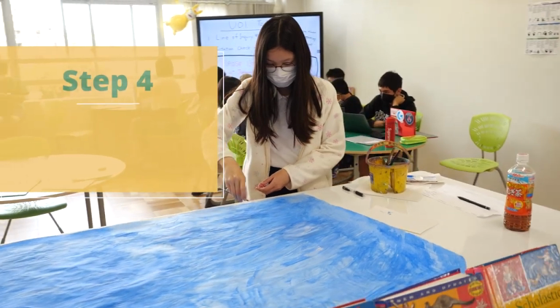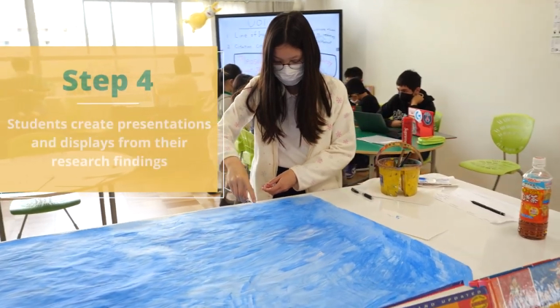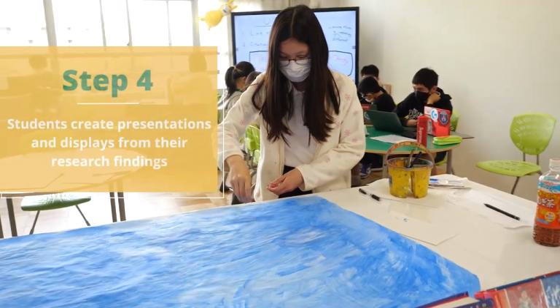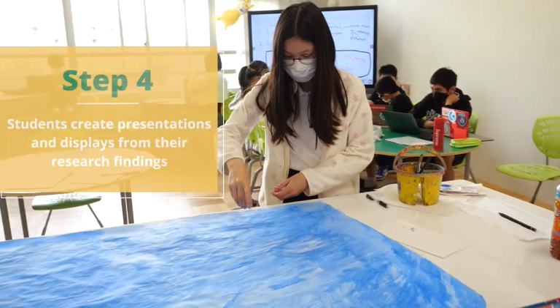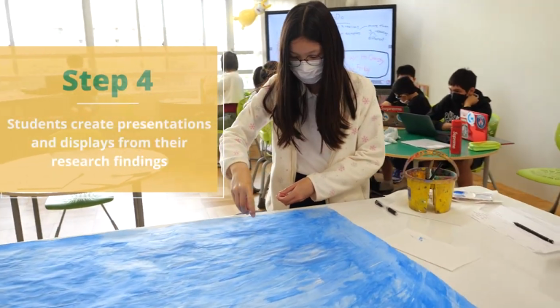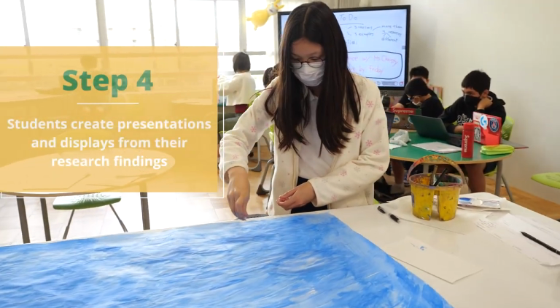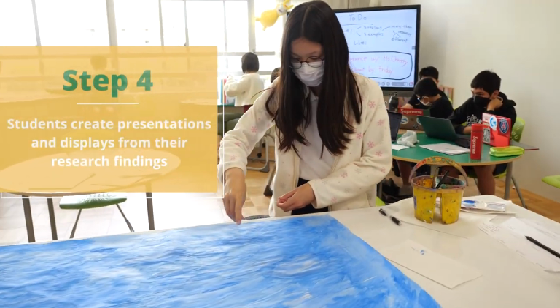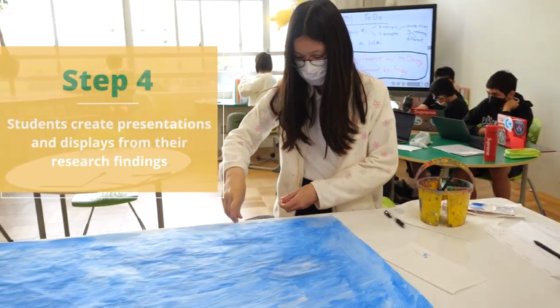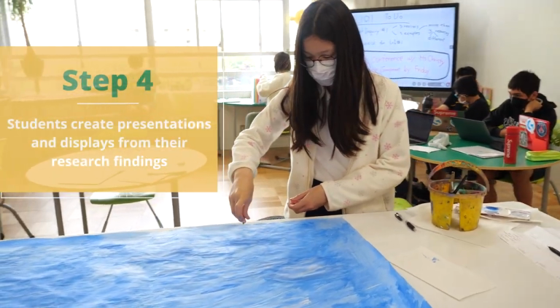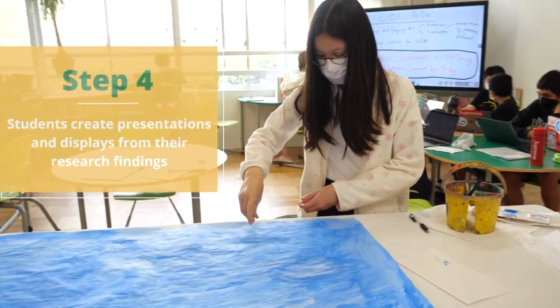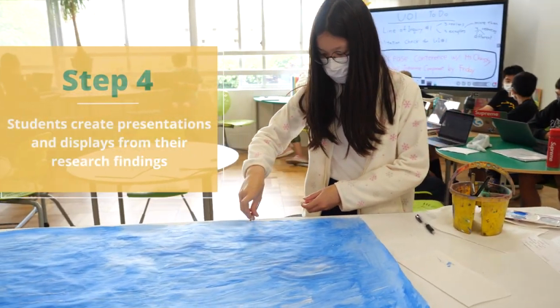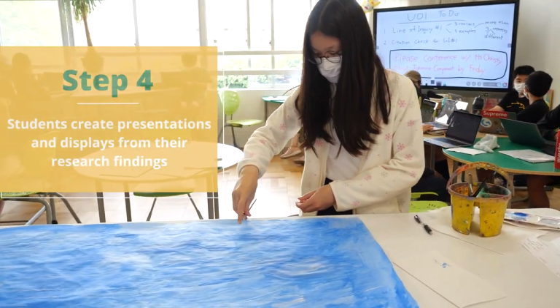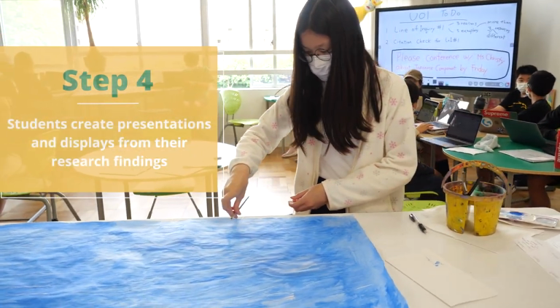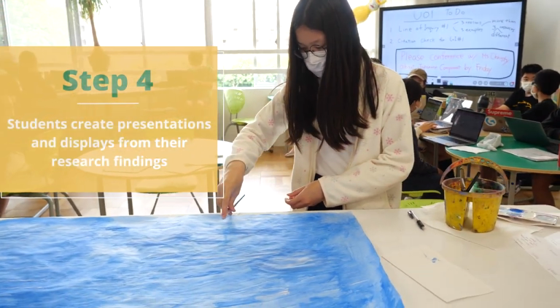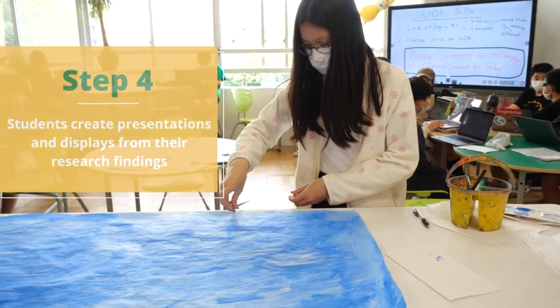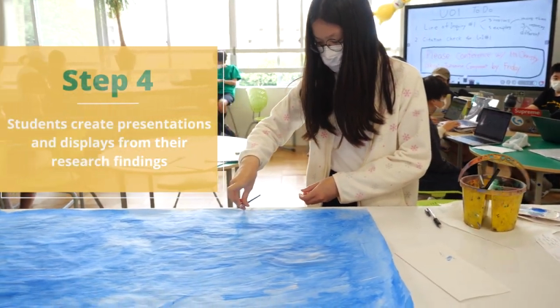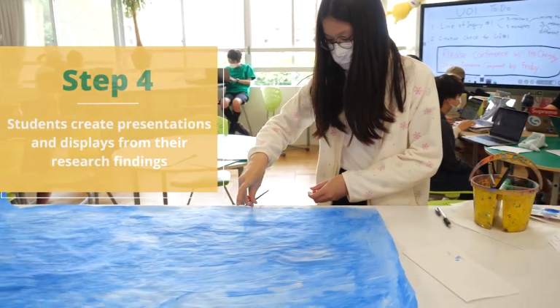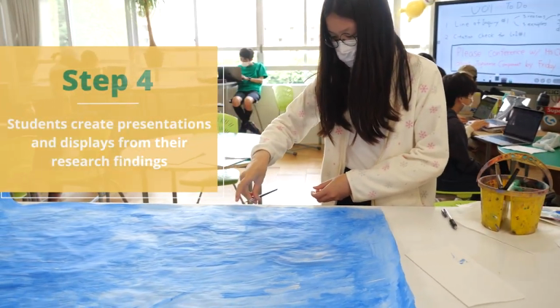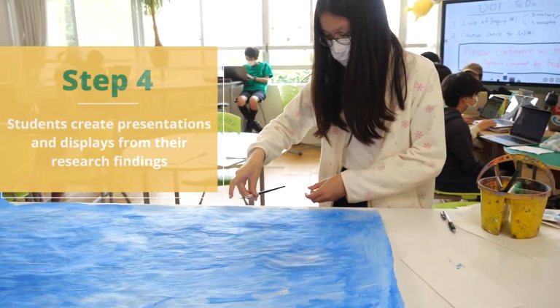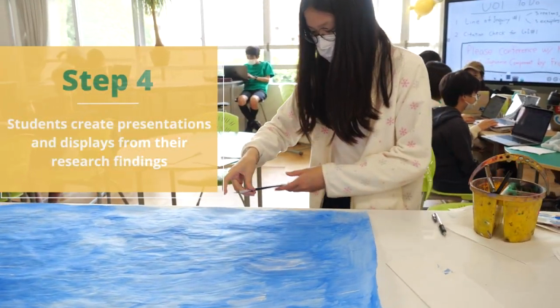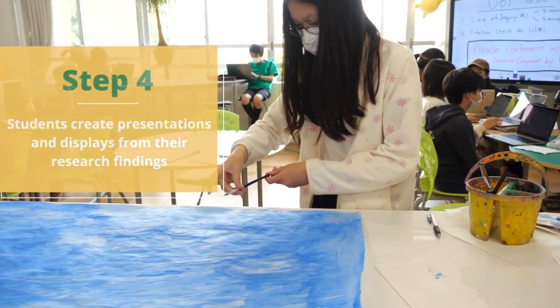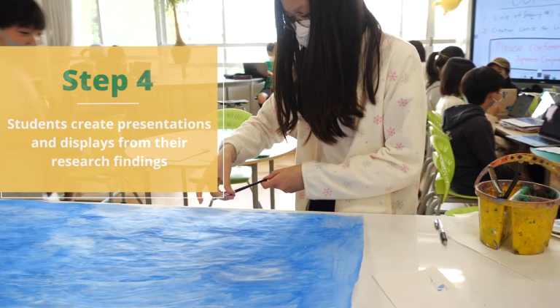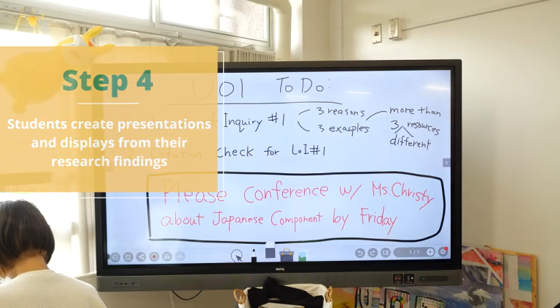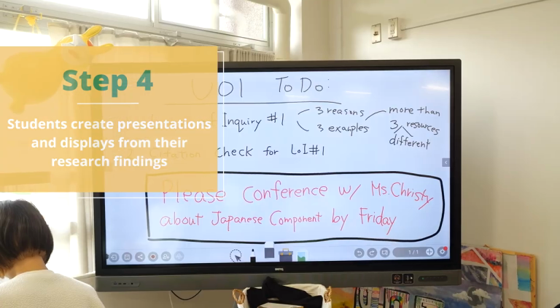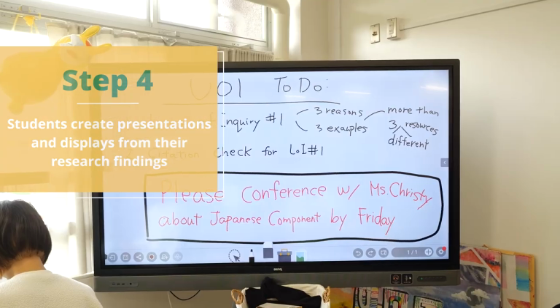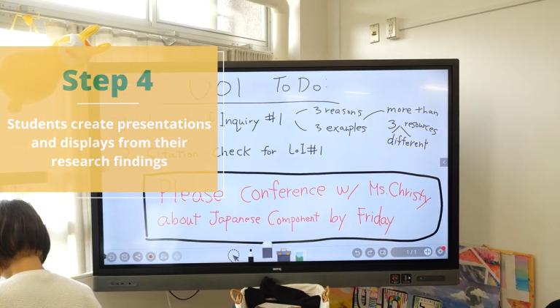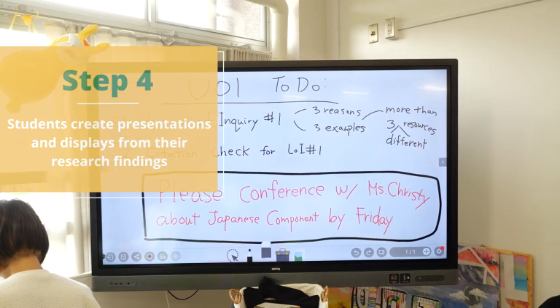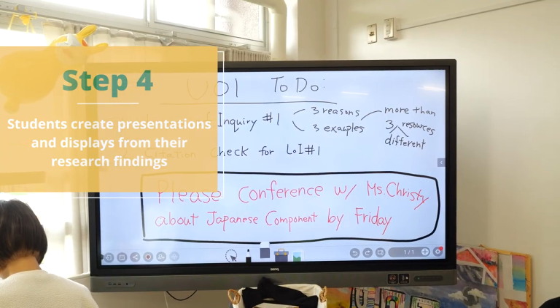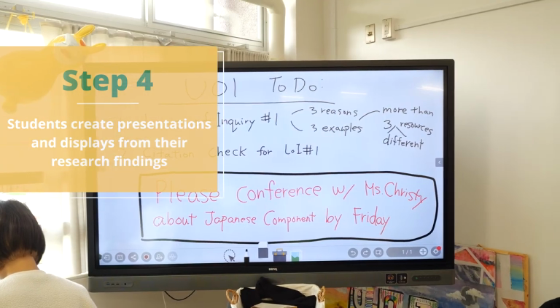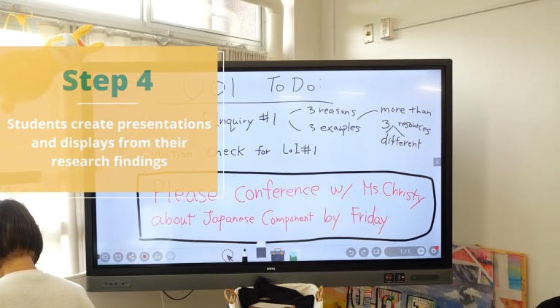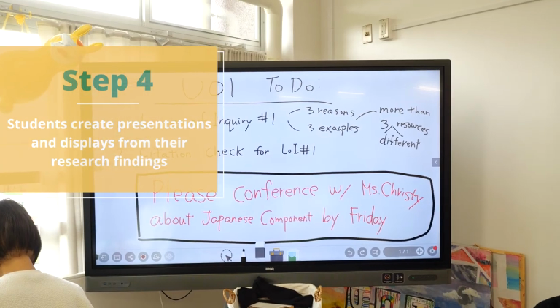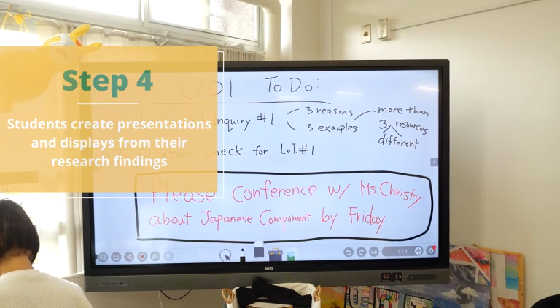In step four, students create presentations and displays from their research findings.